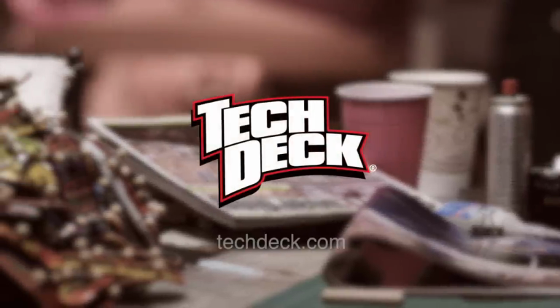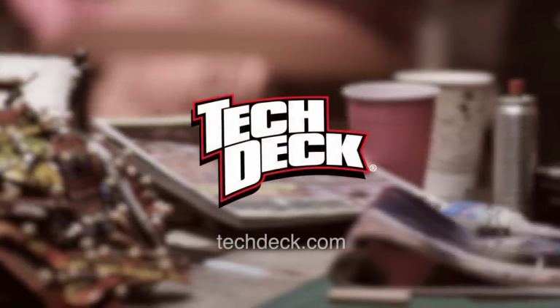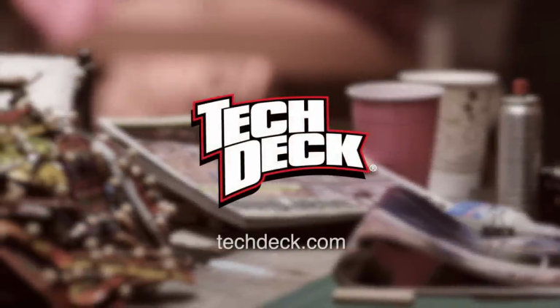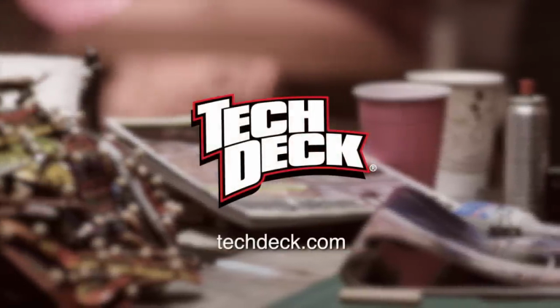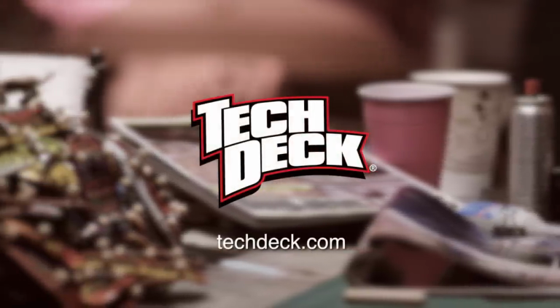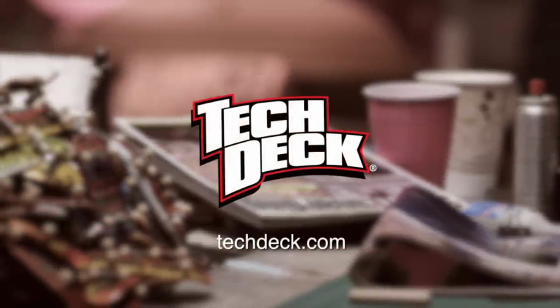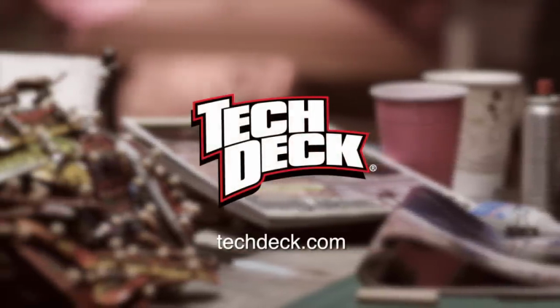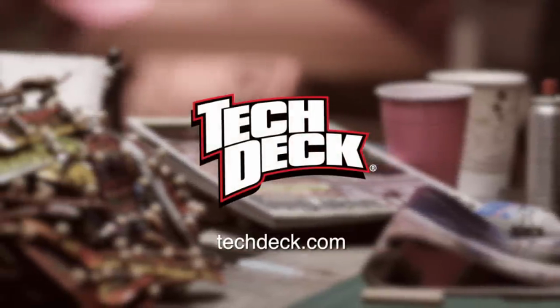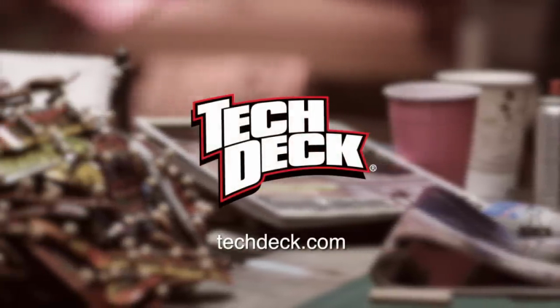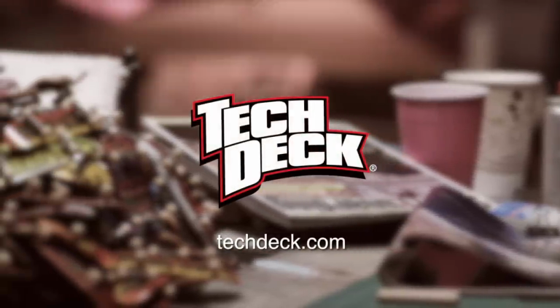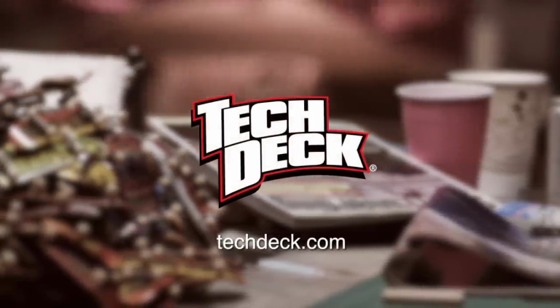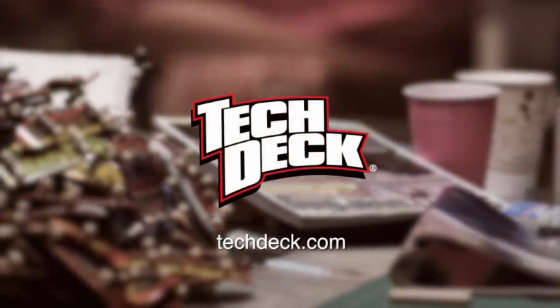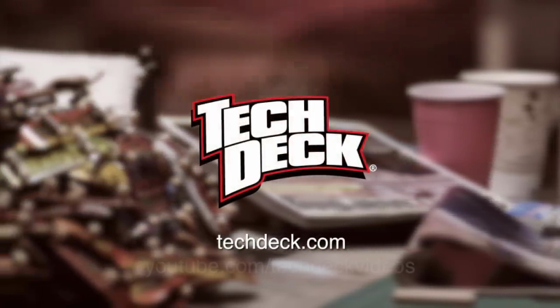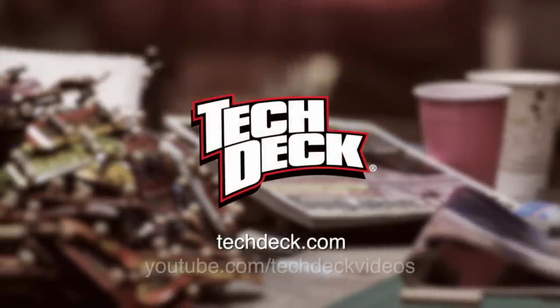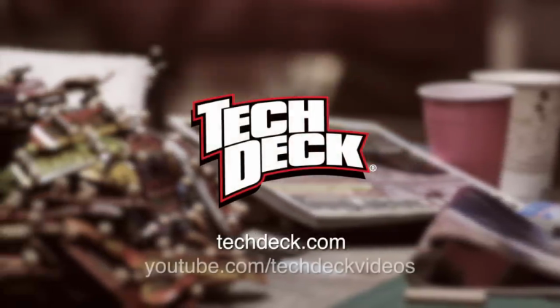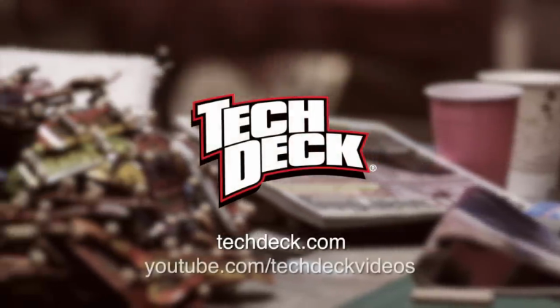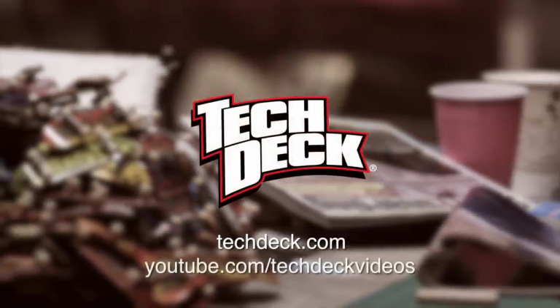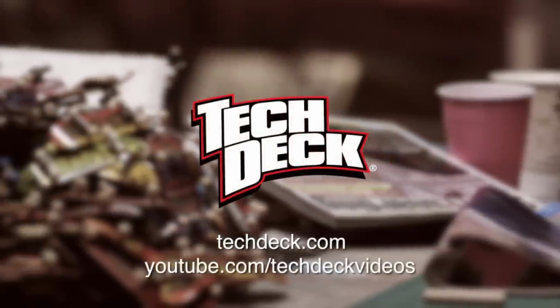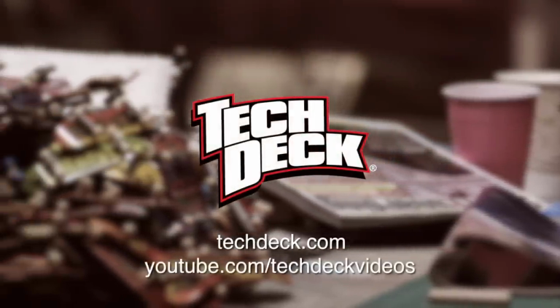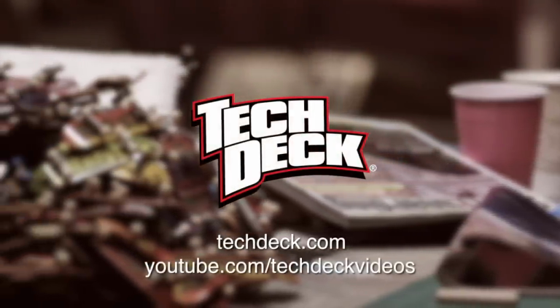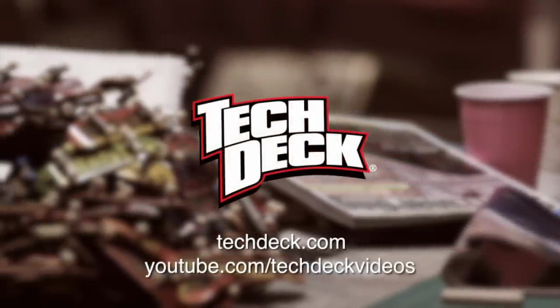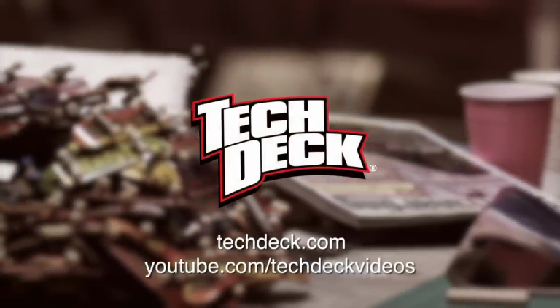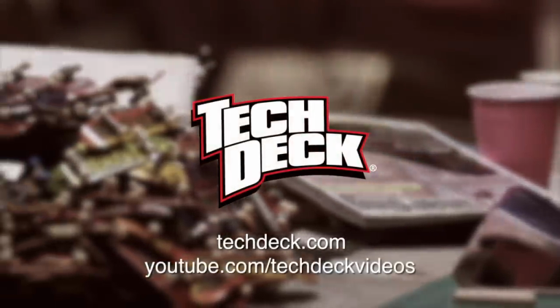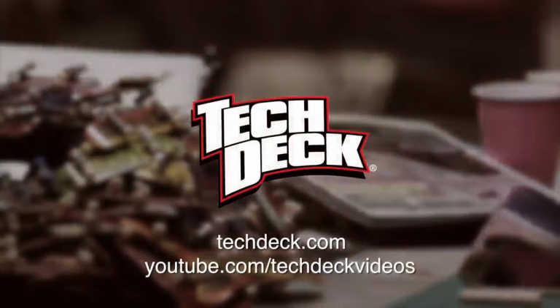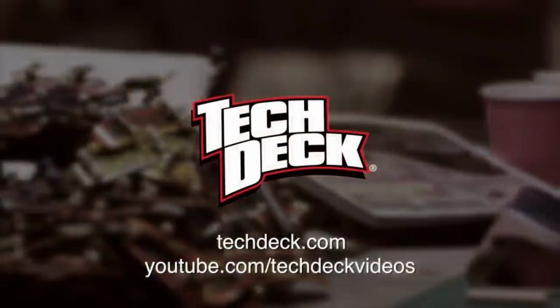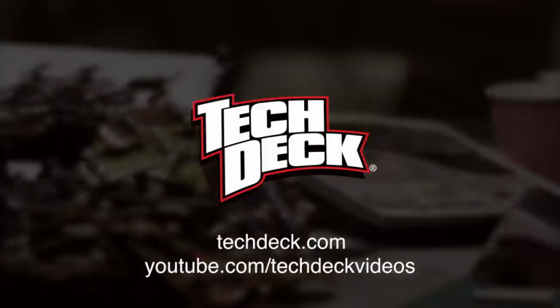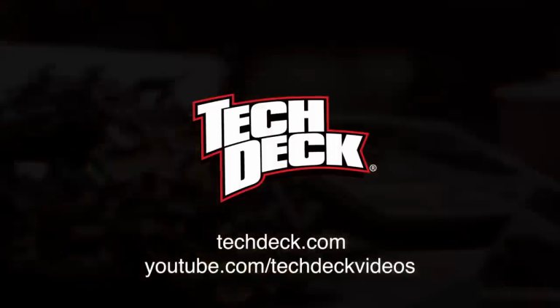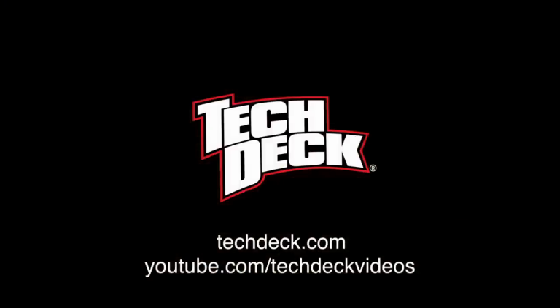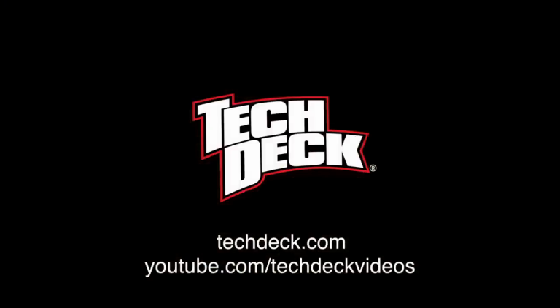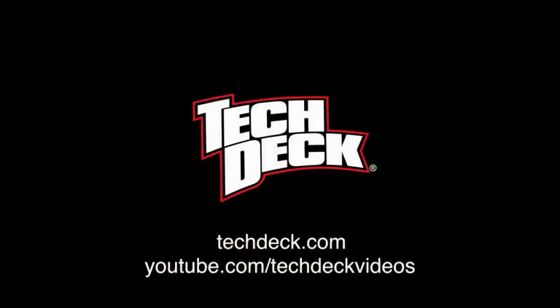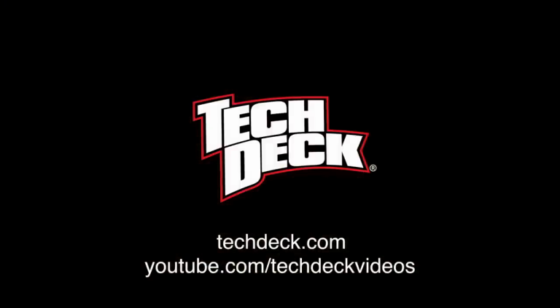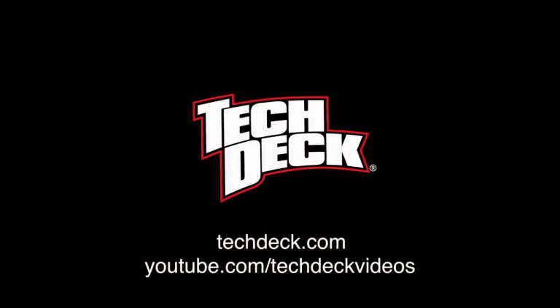For more advanced TrickTape techniques, please visit TechDeck.com or our YouTube channel for more videos.